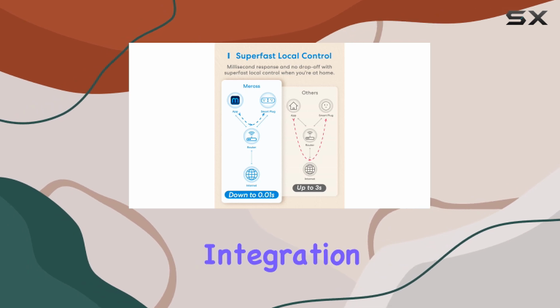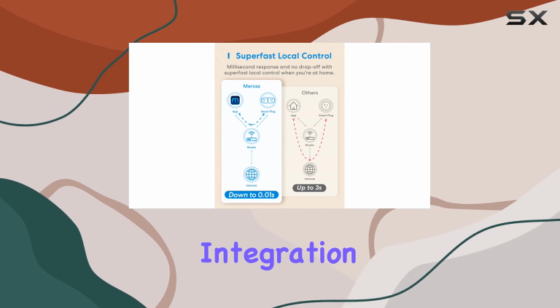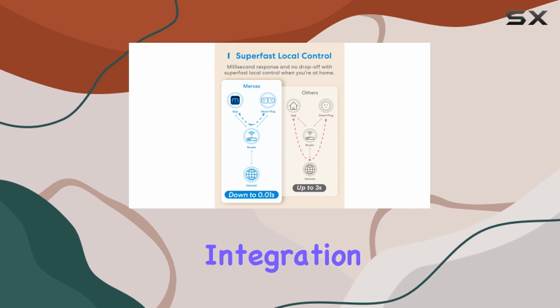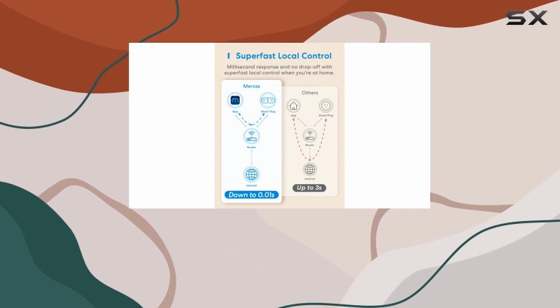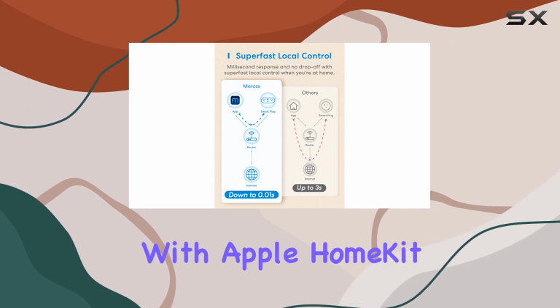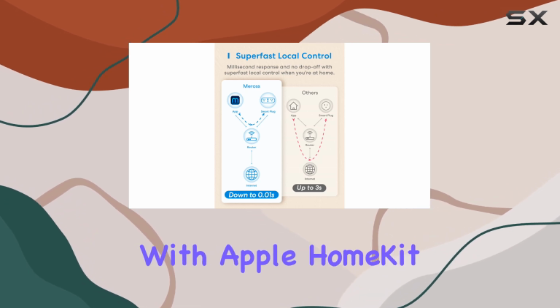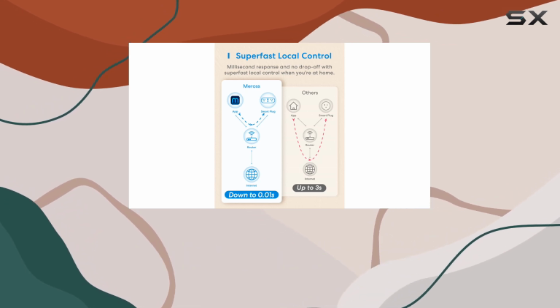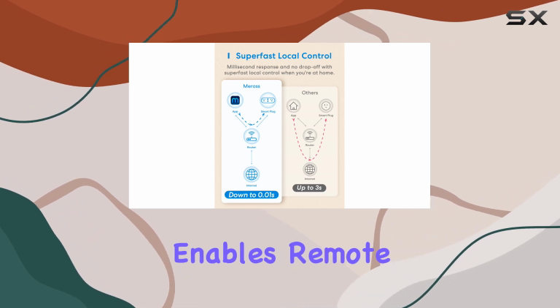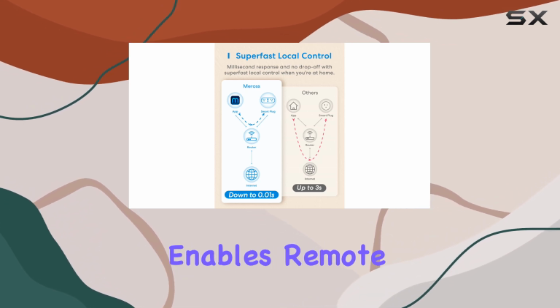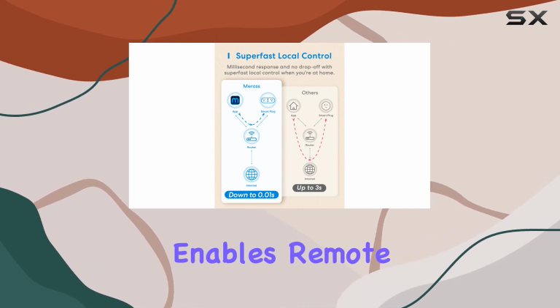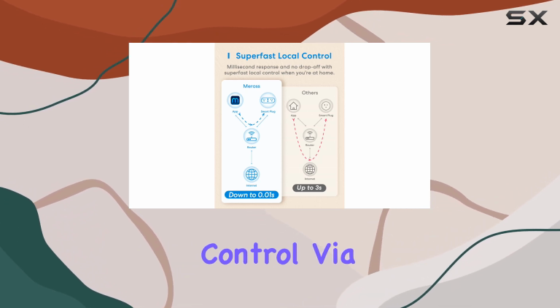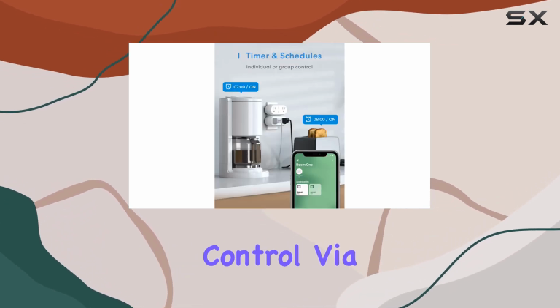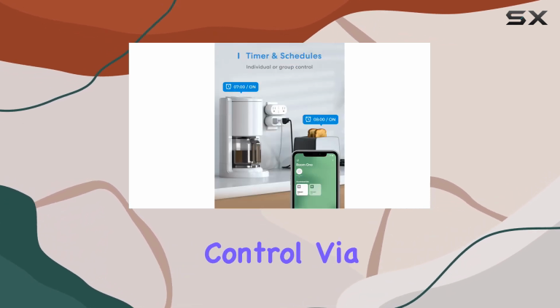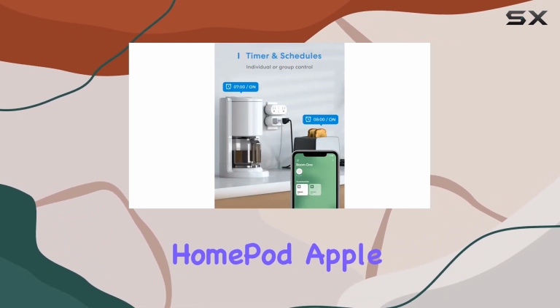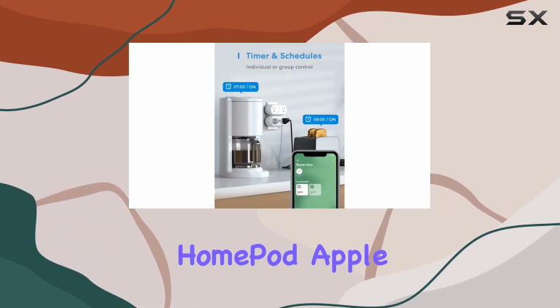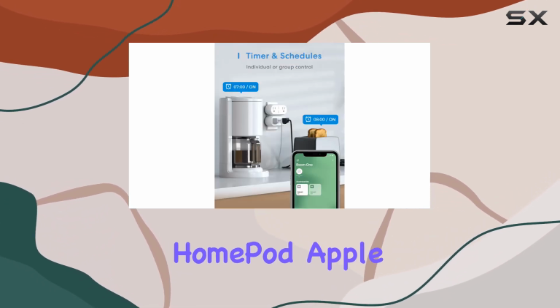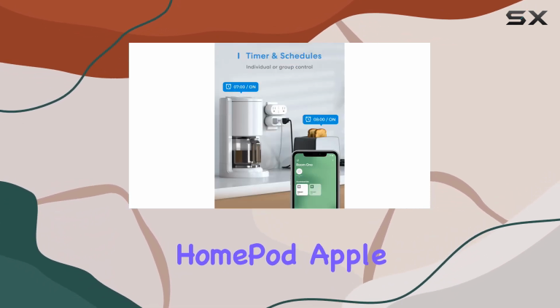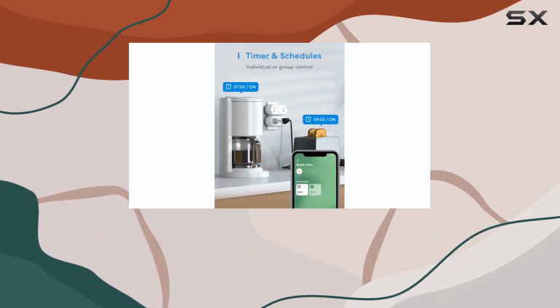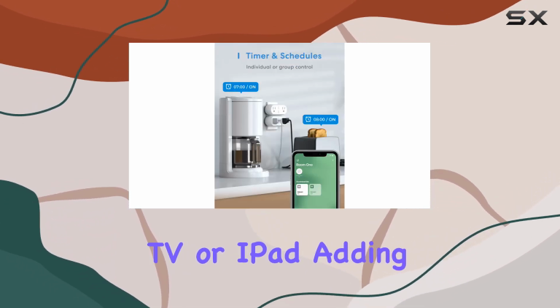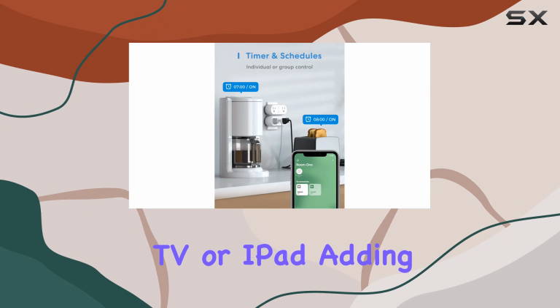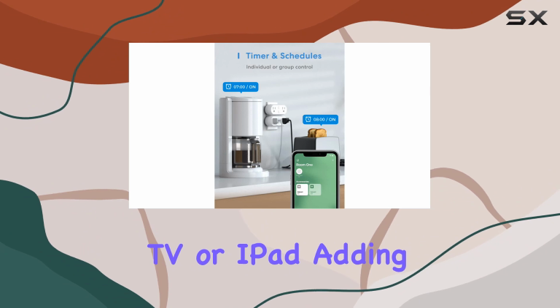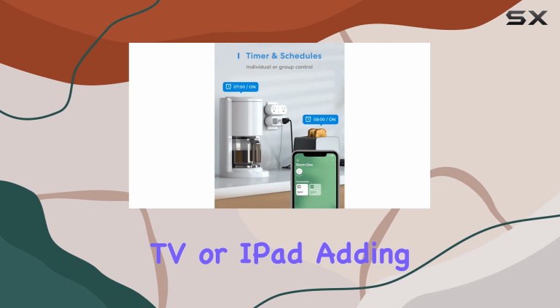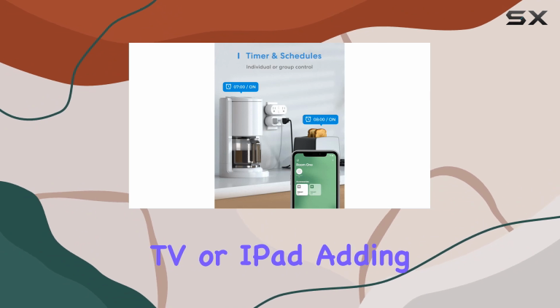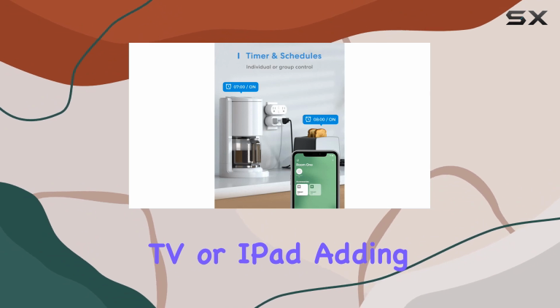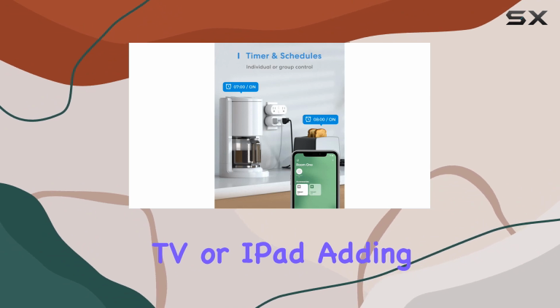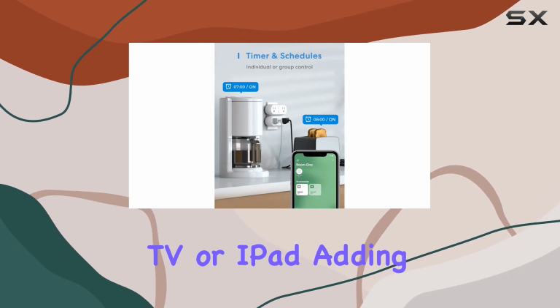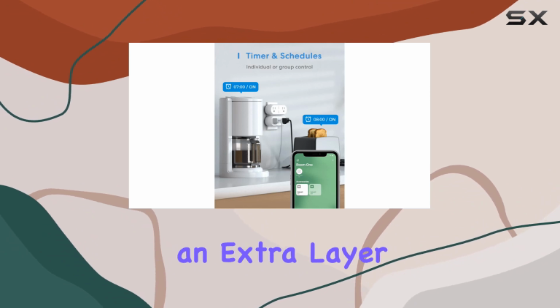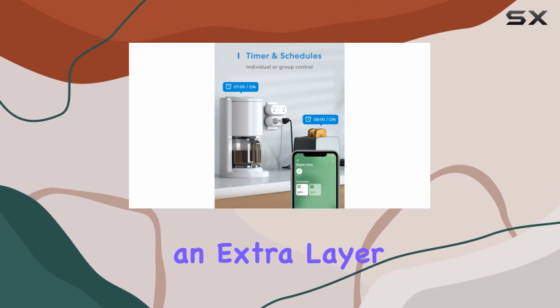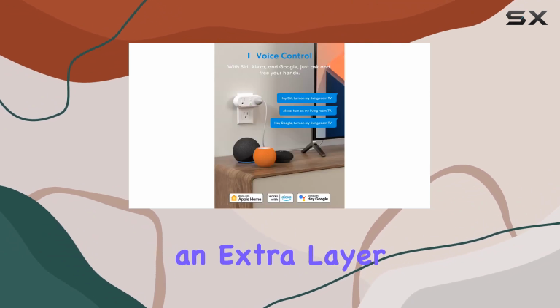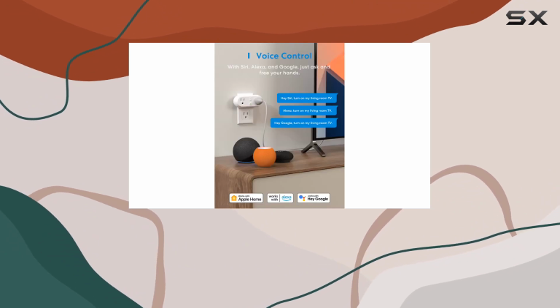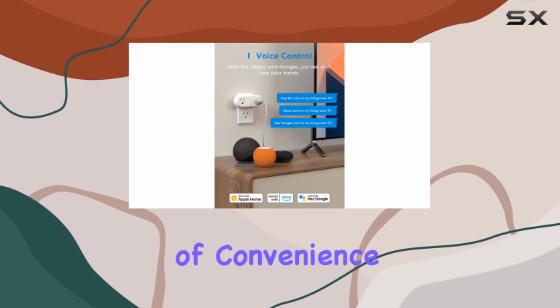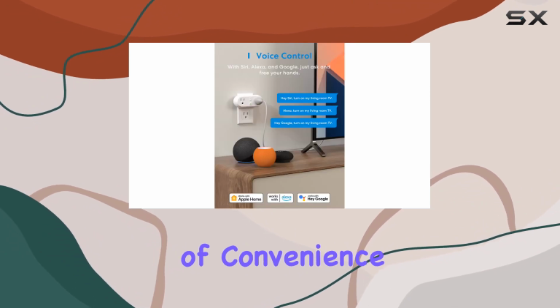Integration with Apple HomeKit enables remote control via HomePod, Apple TV, or iPad, adding an extra layer of convenience.